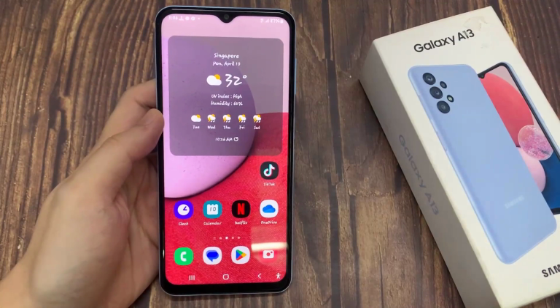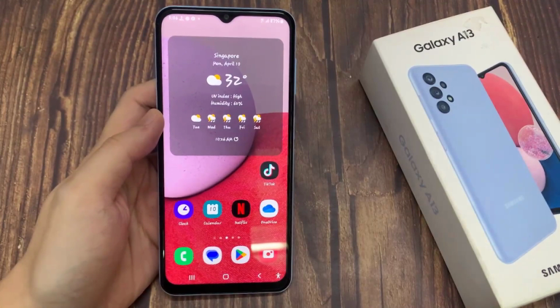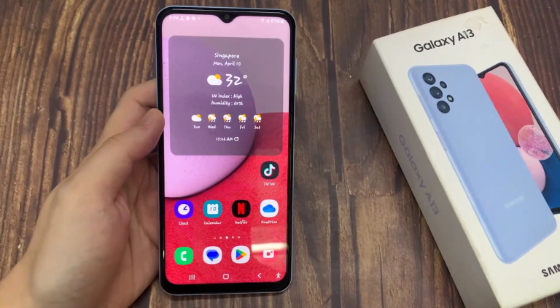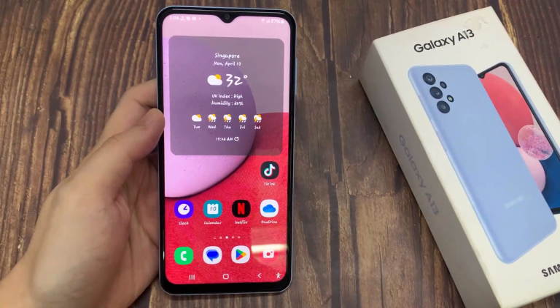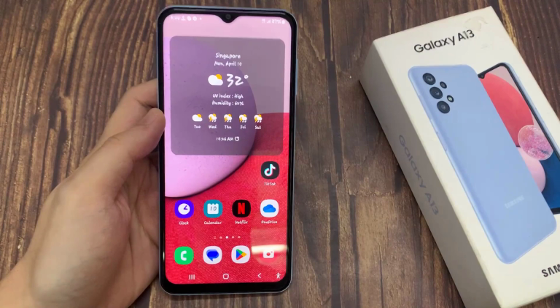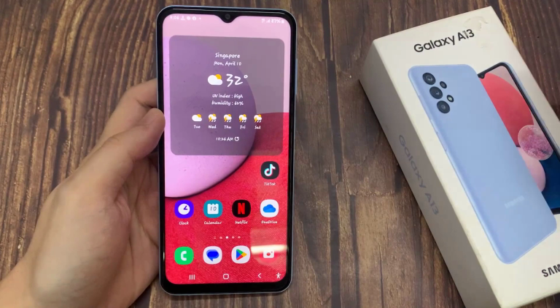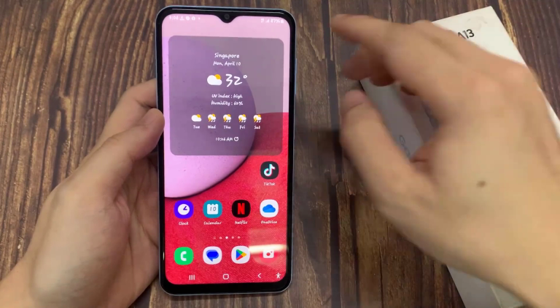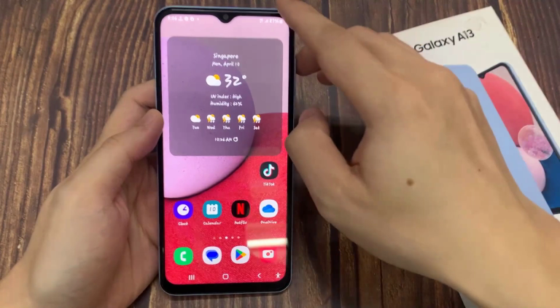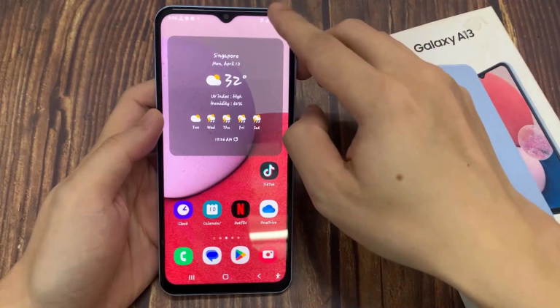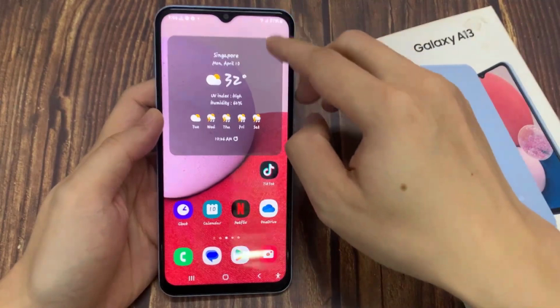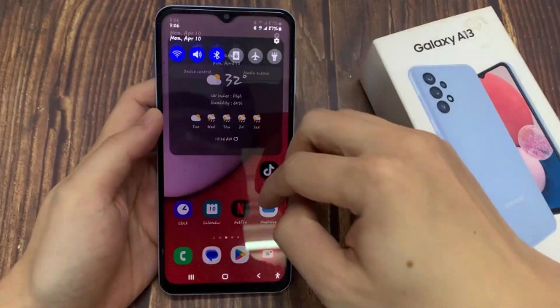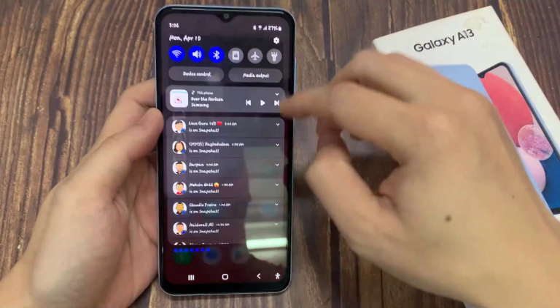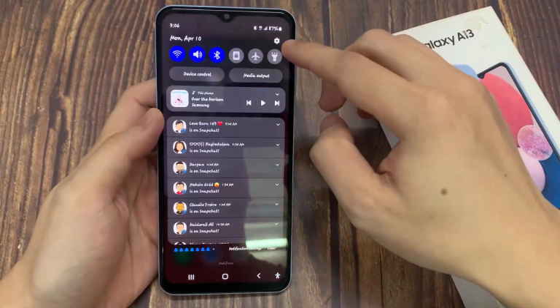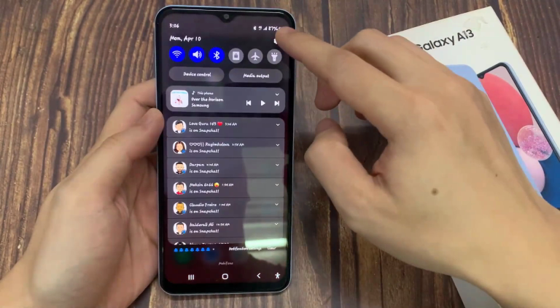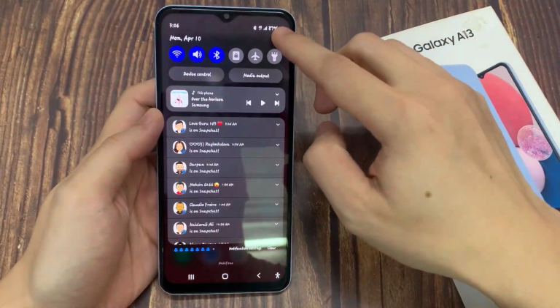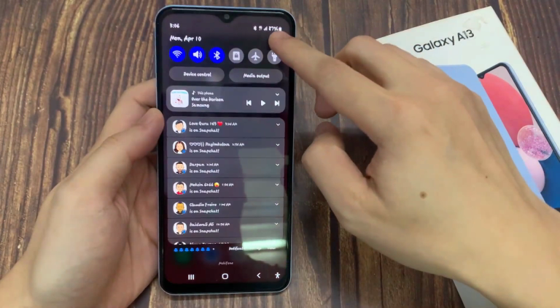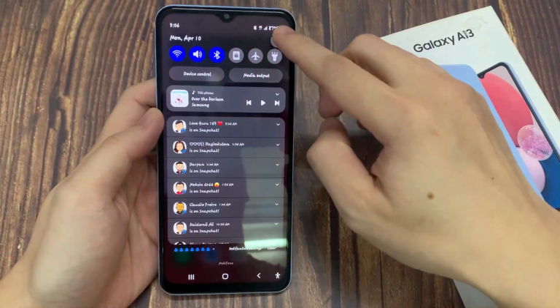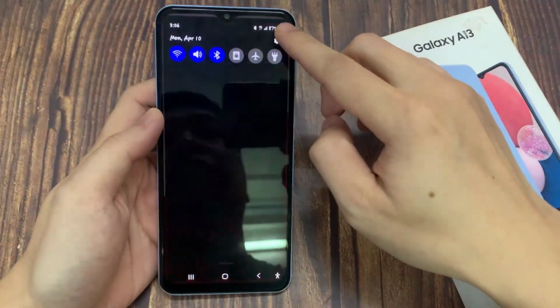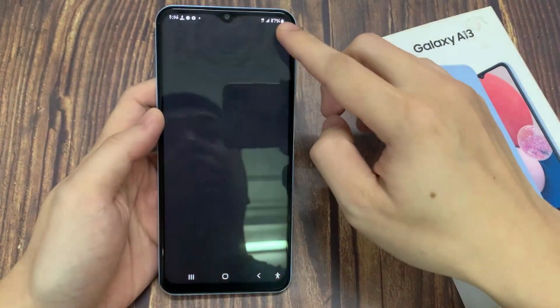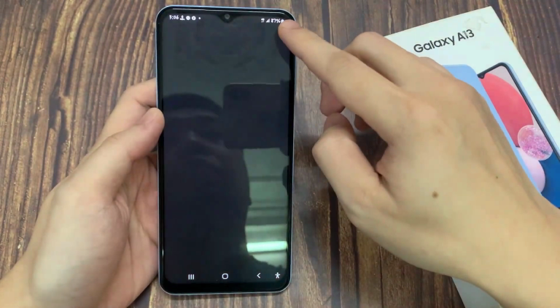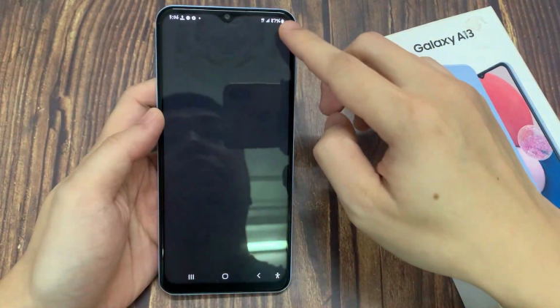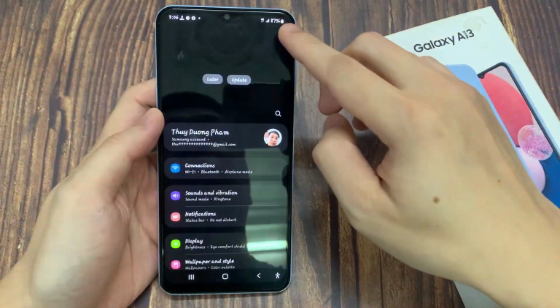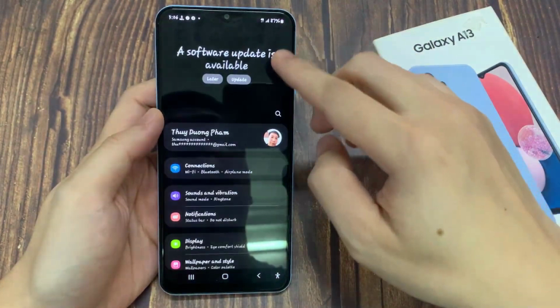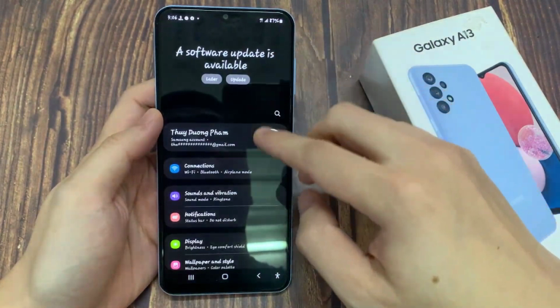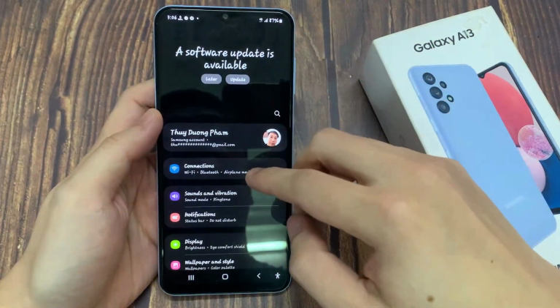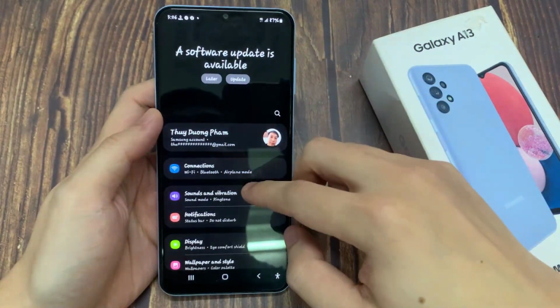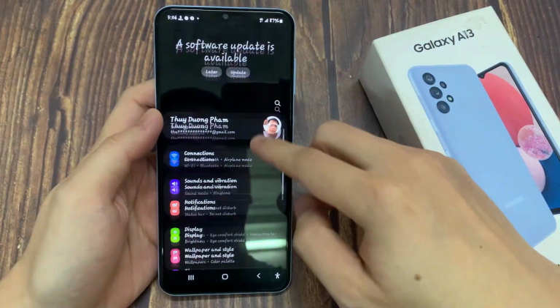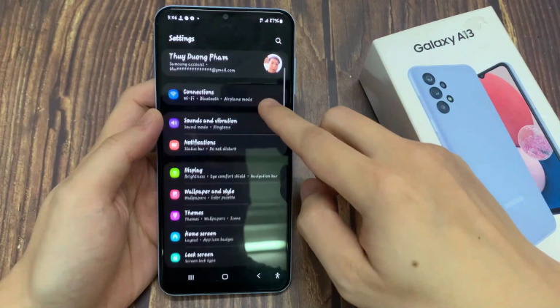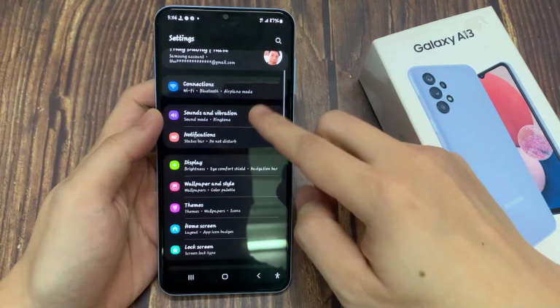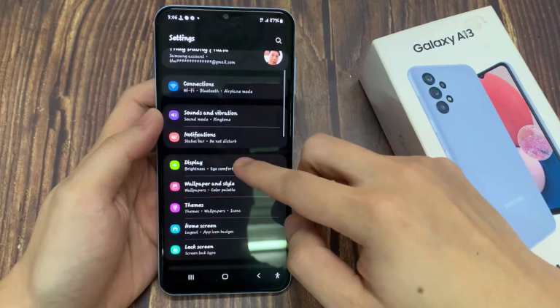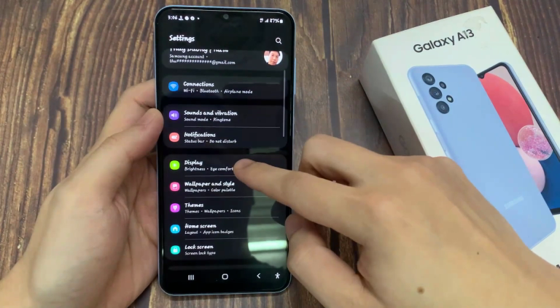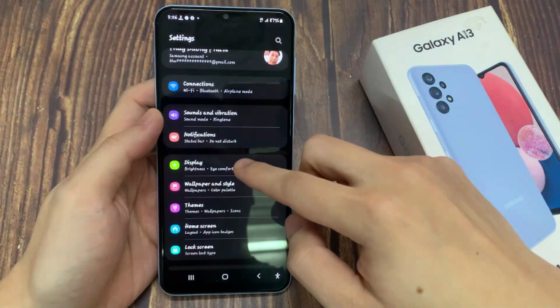First, open settings. And now let's tap on the display.